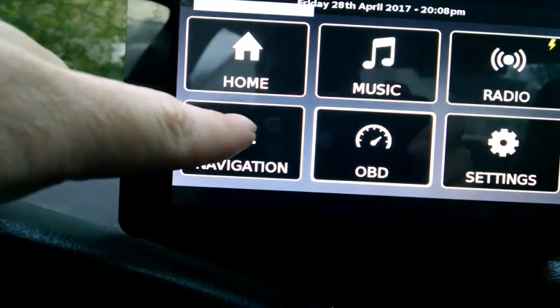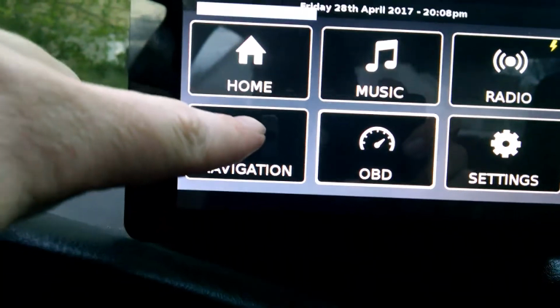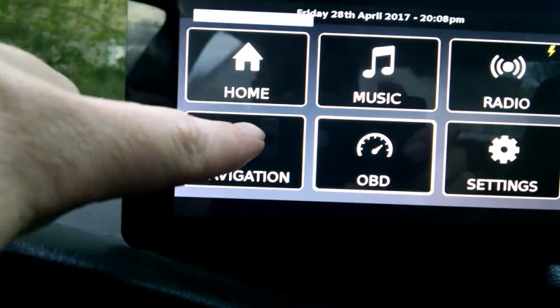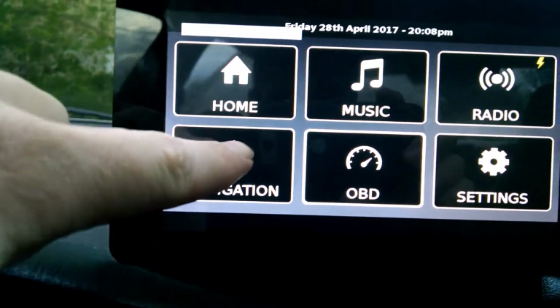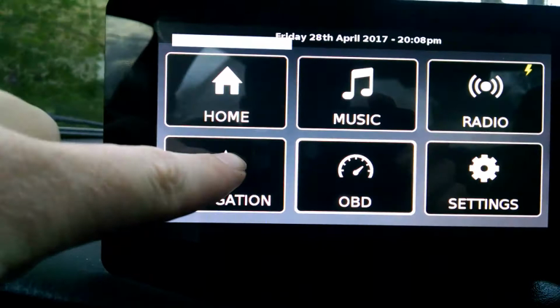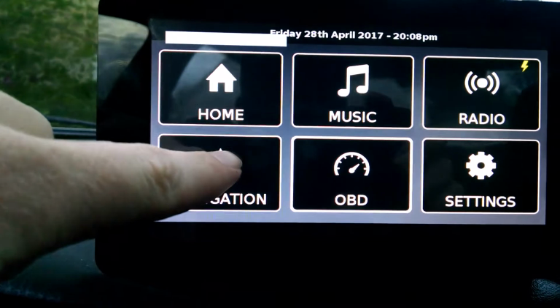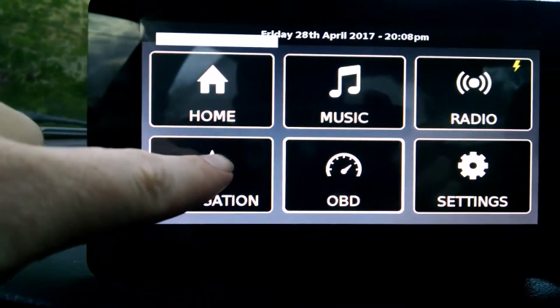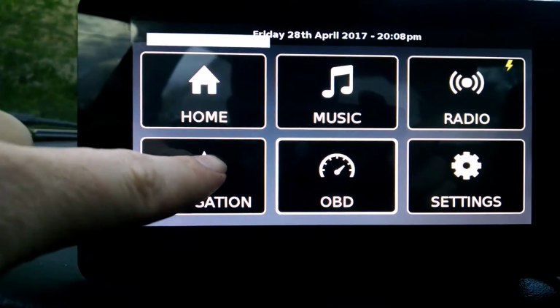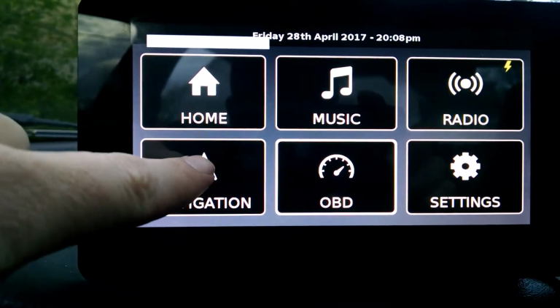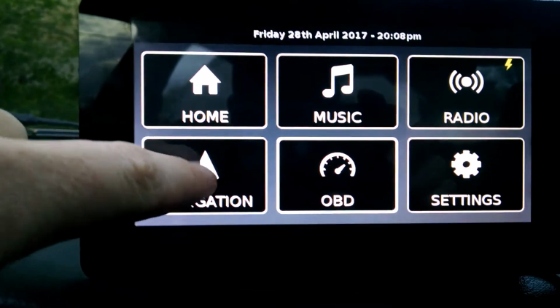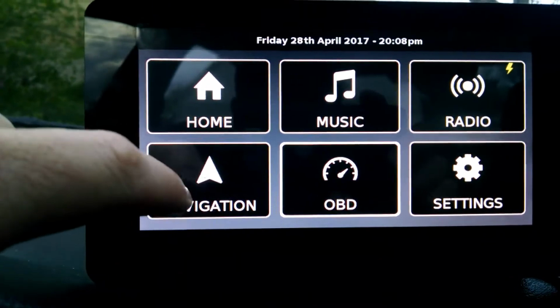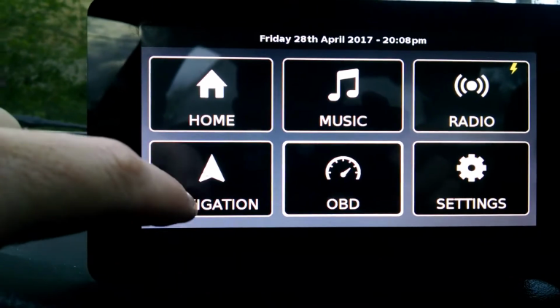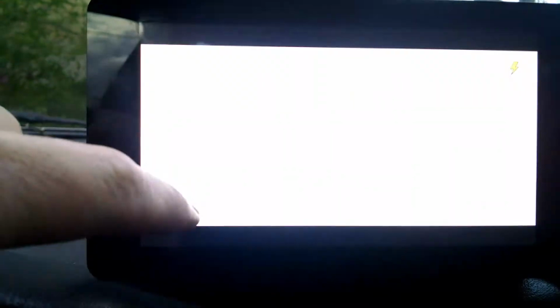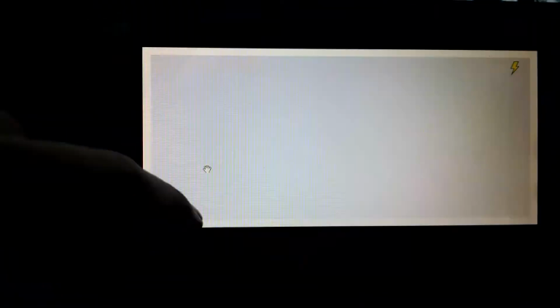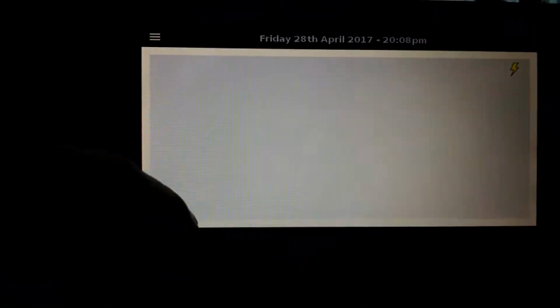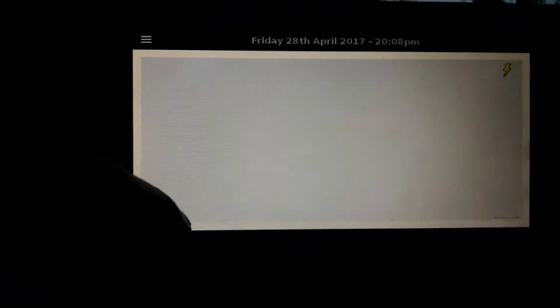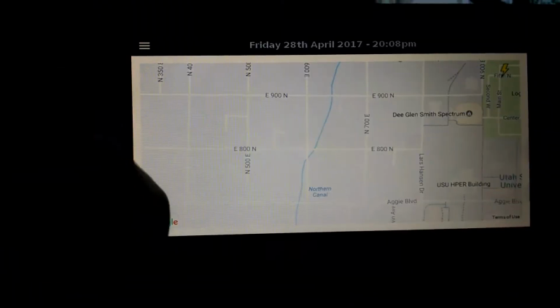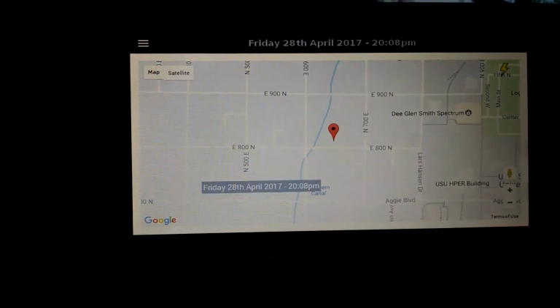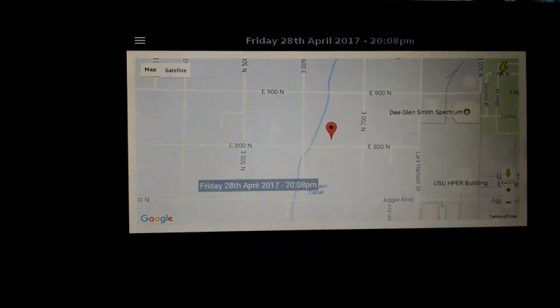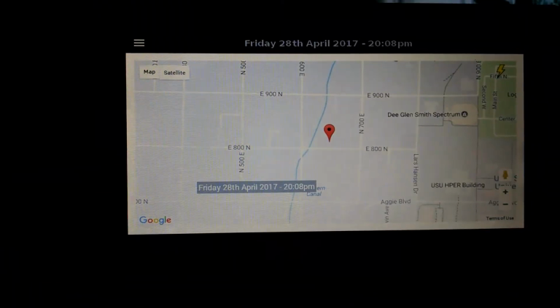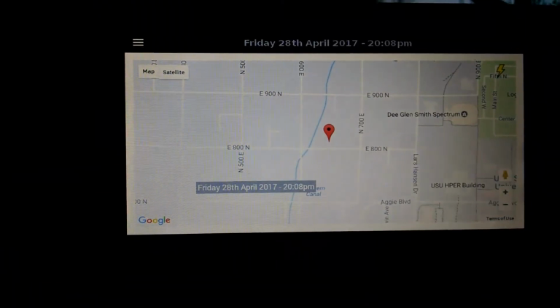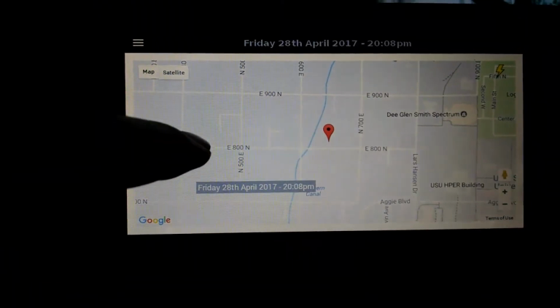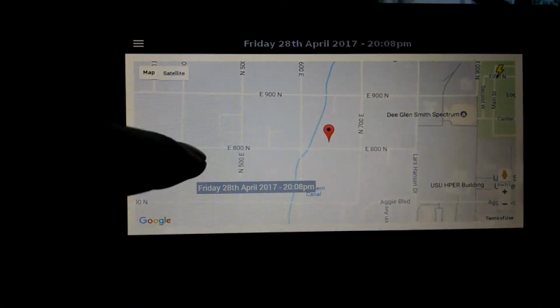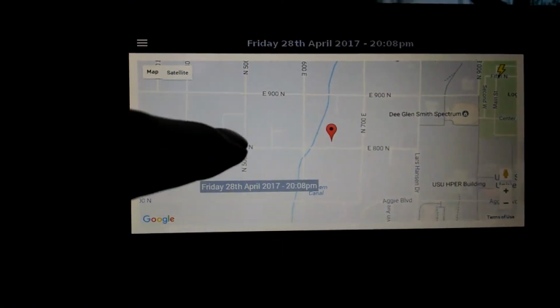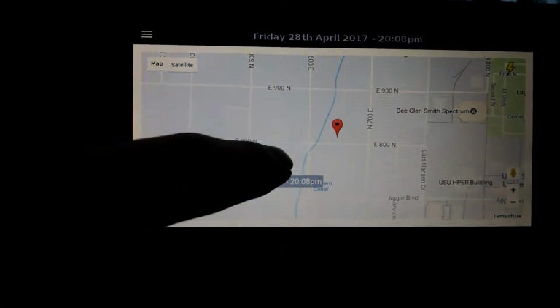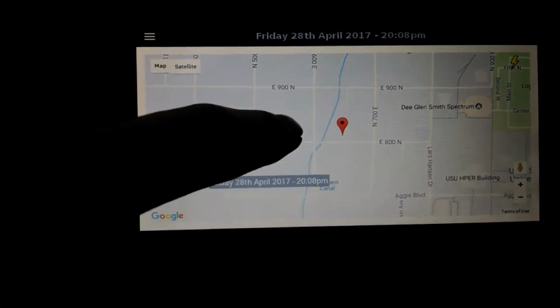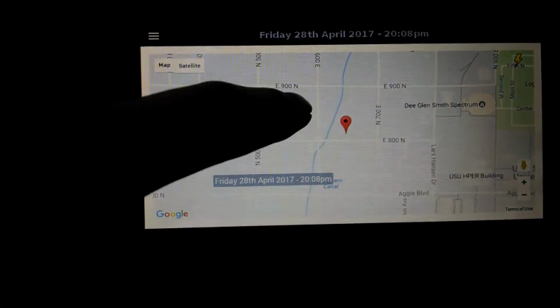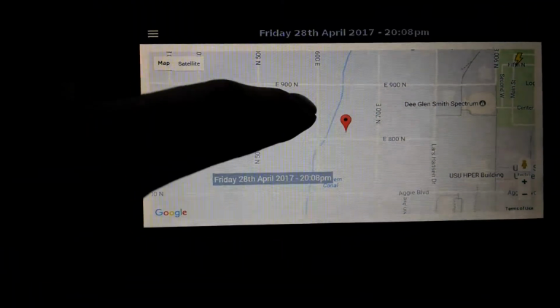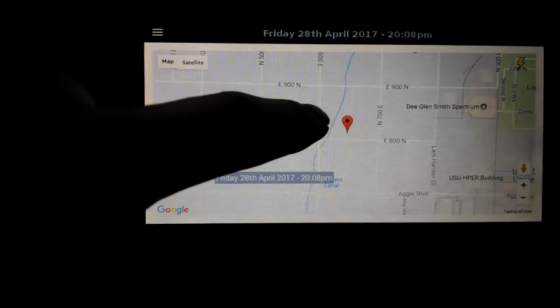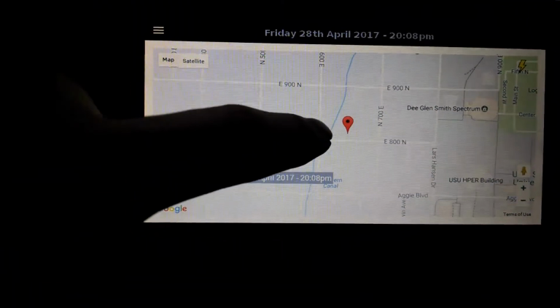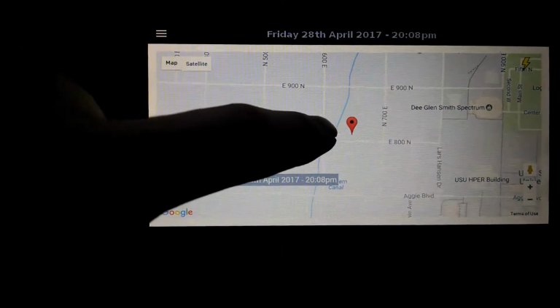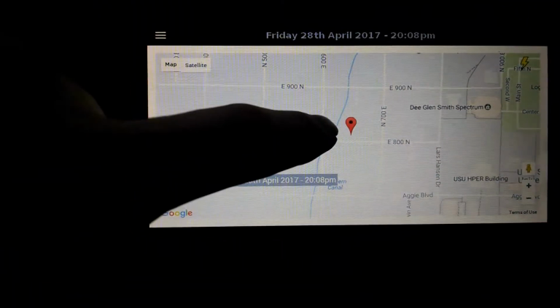It's also got a navigation function here. We'll pull up a map and show us where we're at.